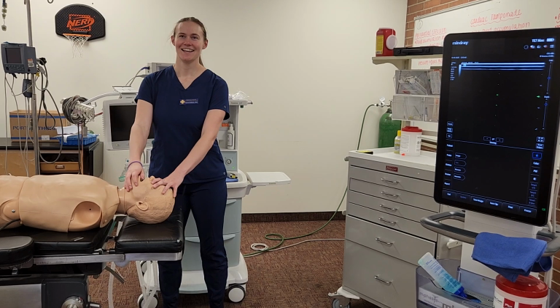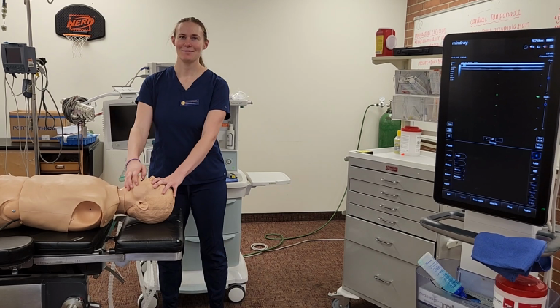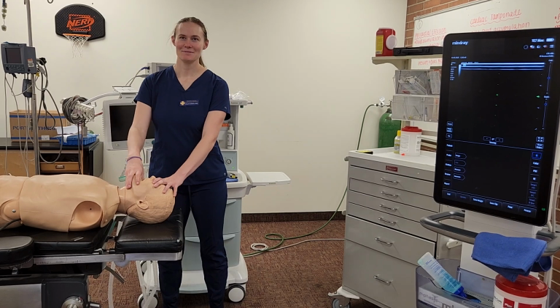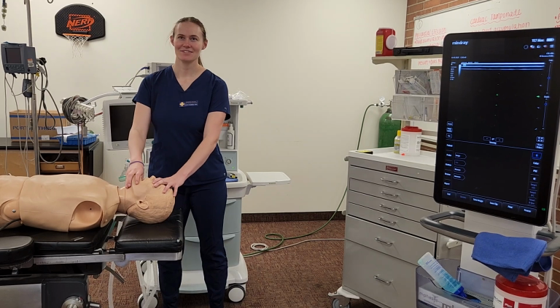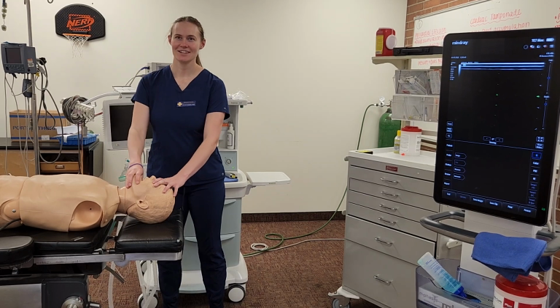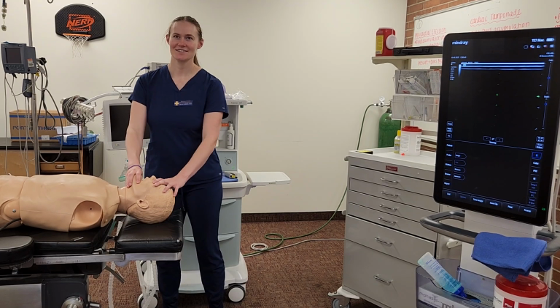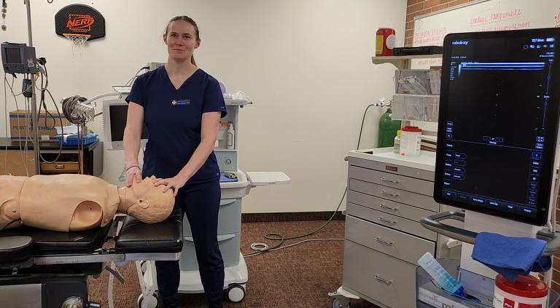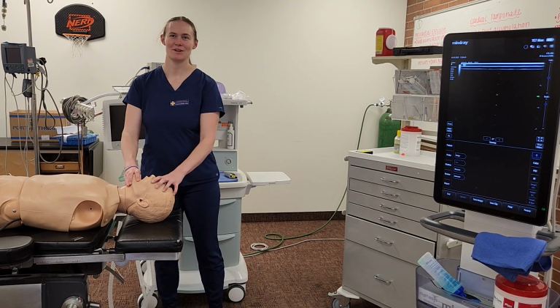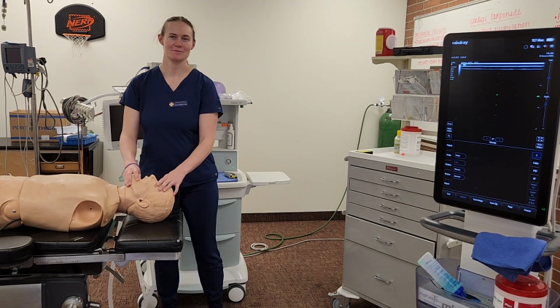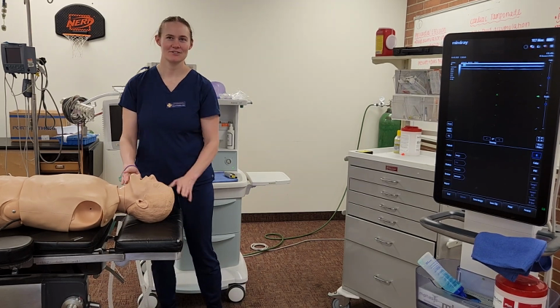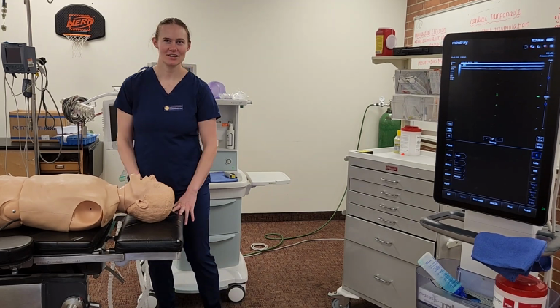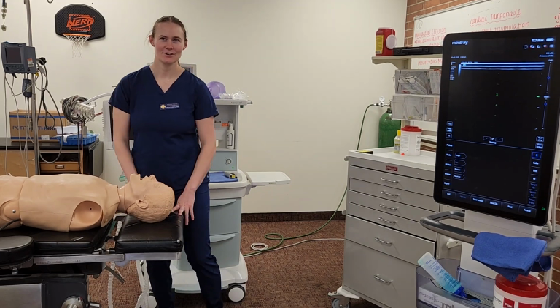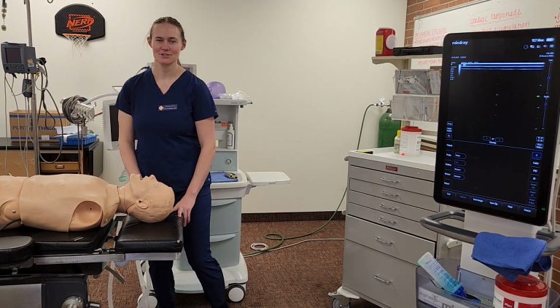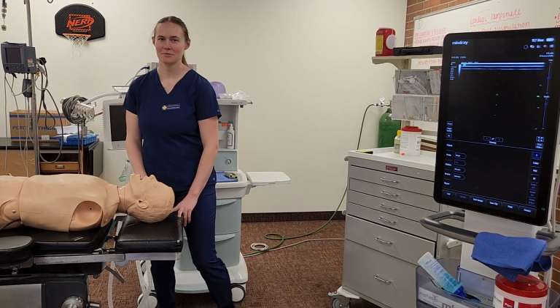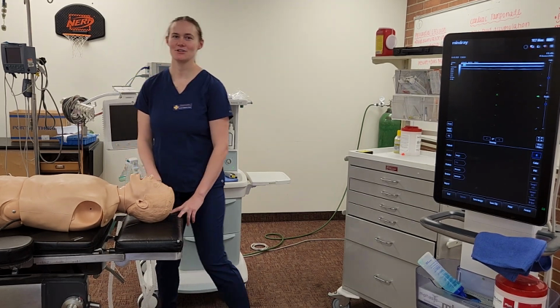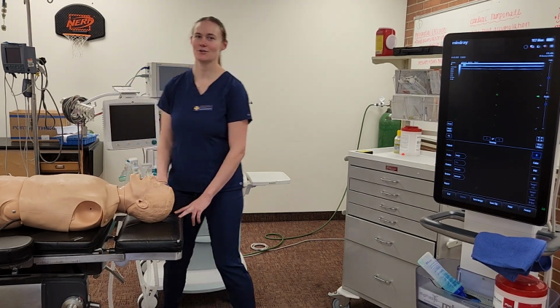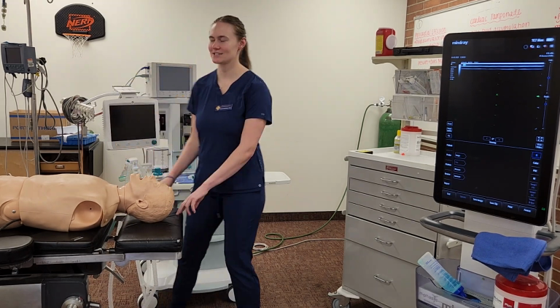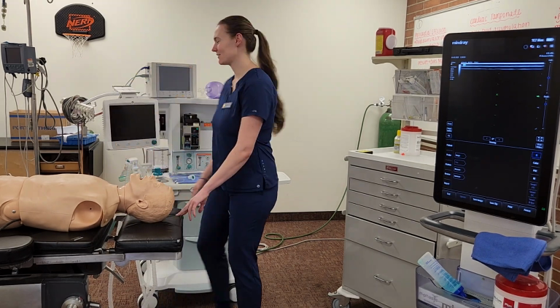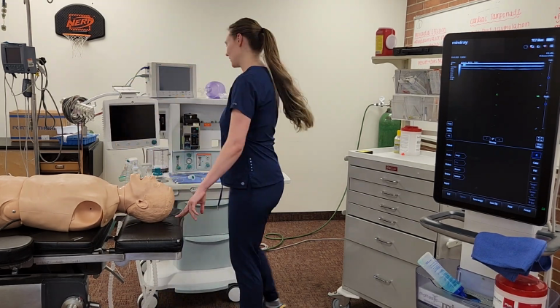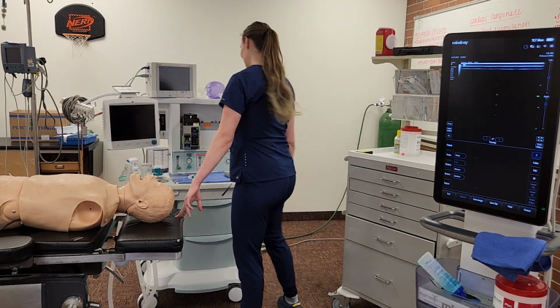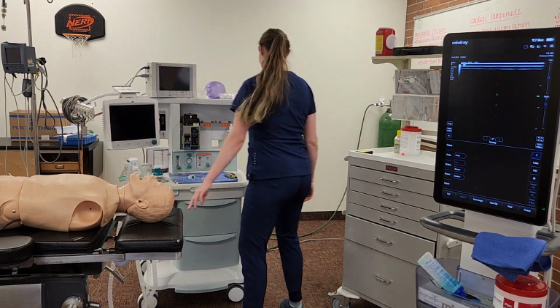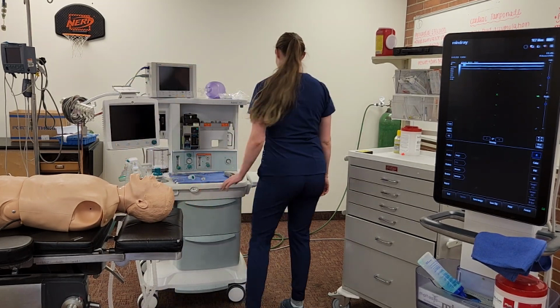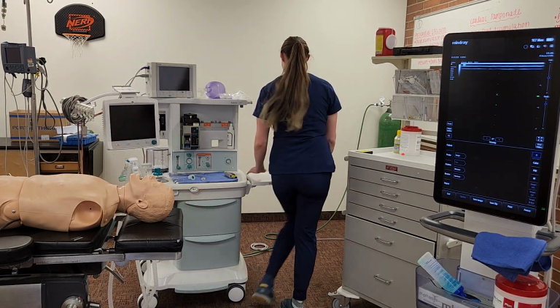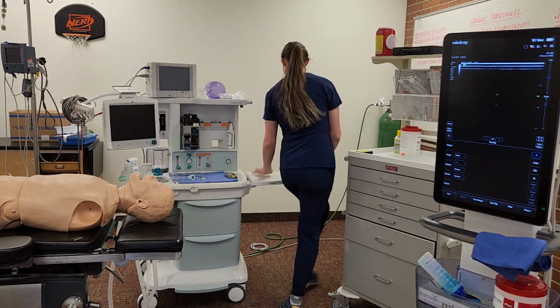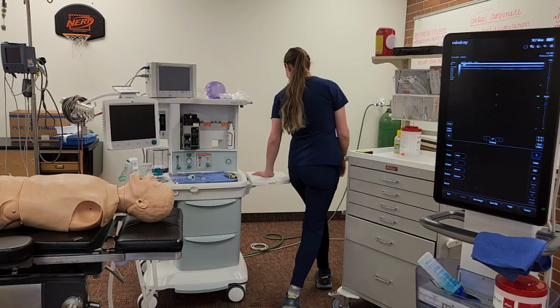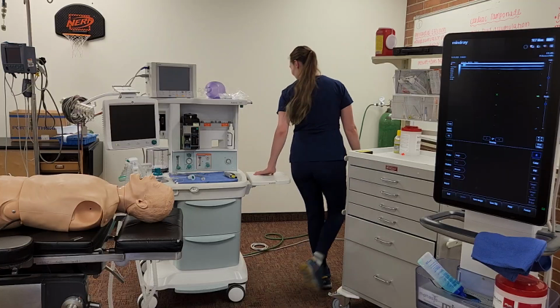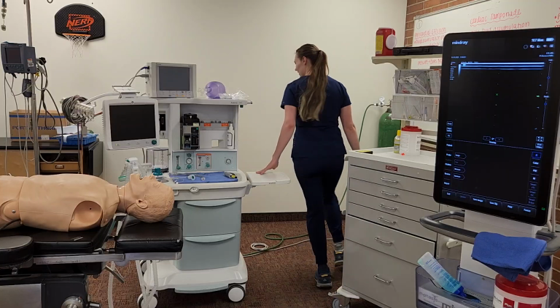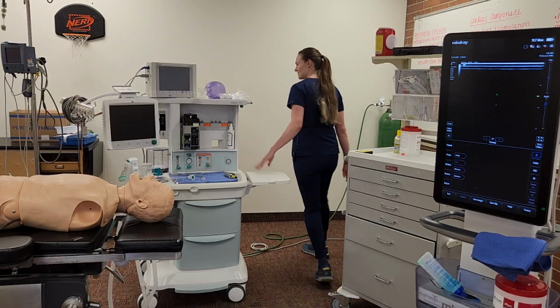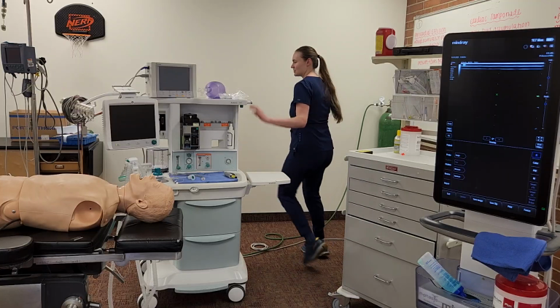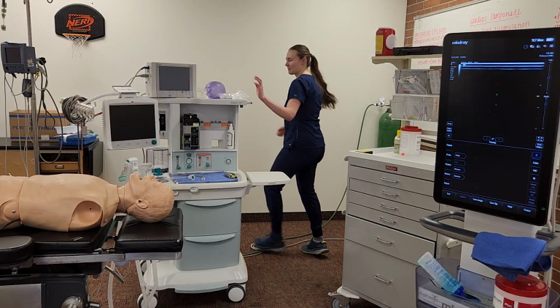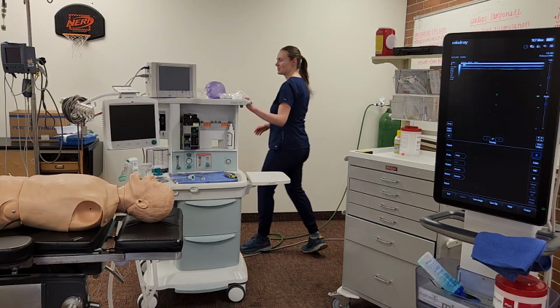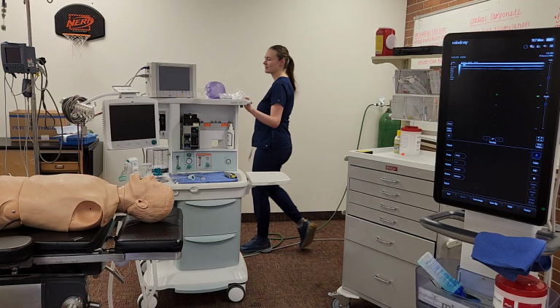Hi, my name is Evelyn. This is my nursing video. The first thing I'm going to do, because I have no IP case, is go and check my machine out.